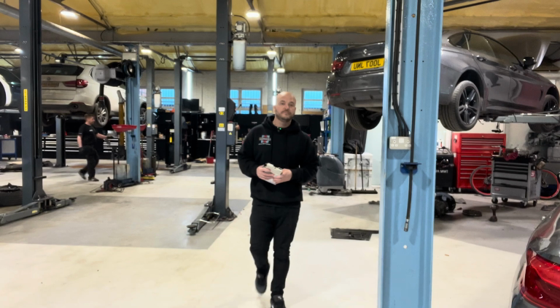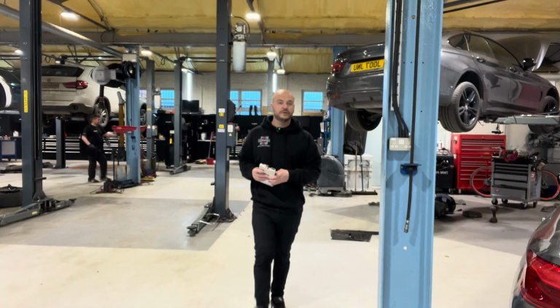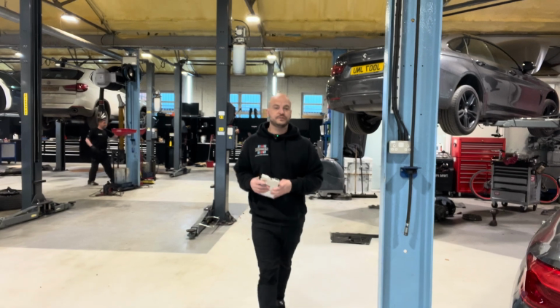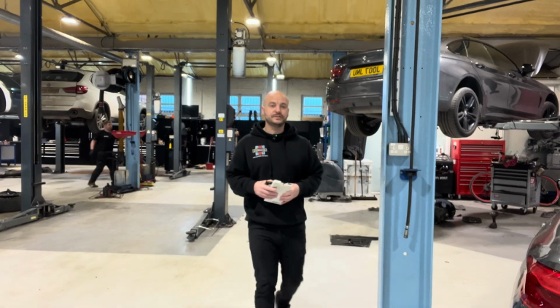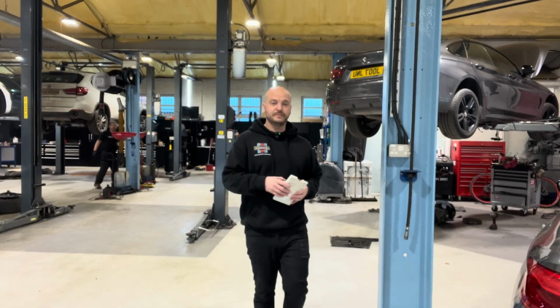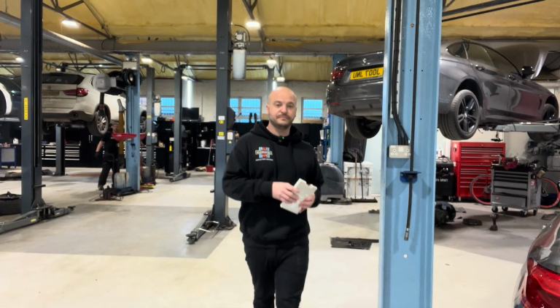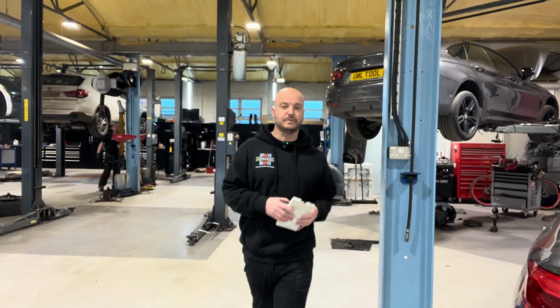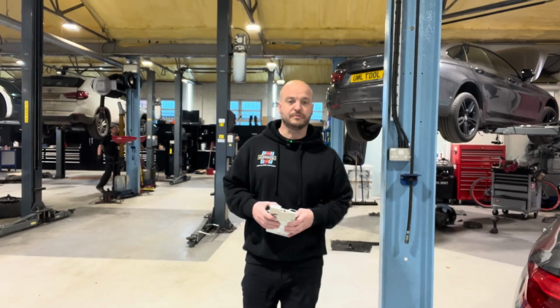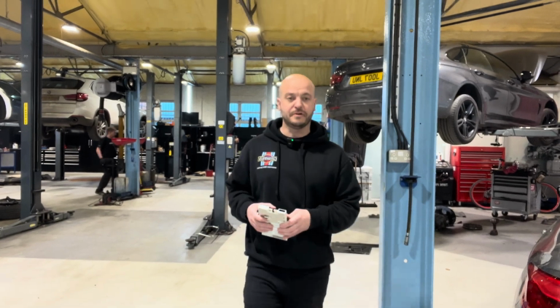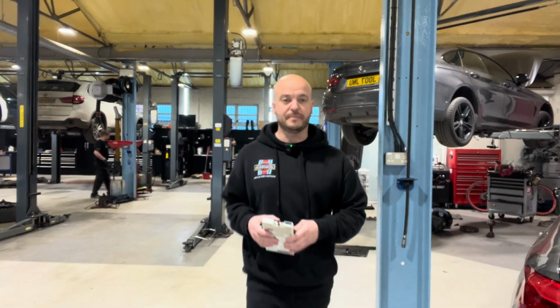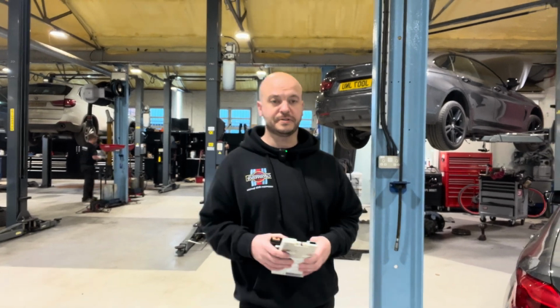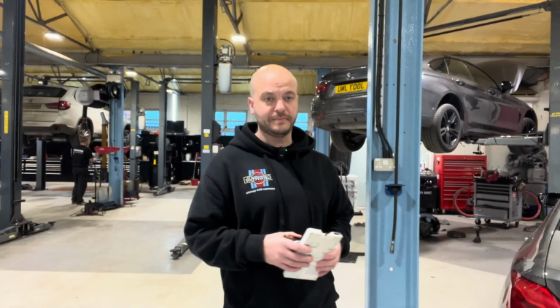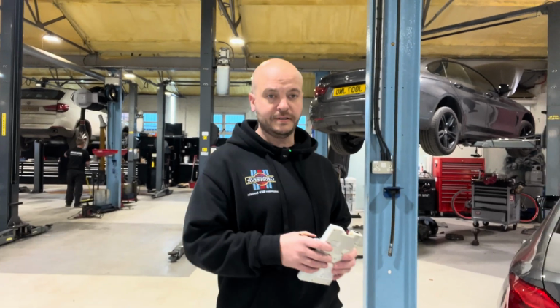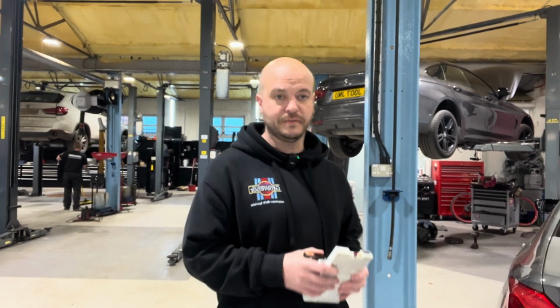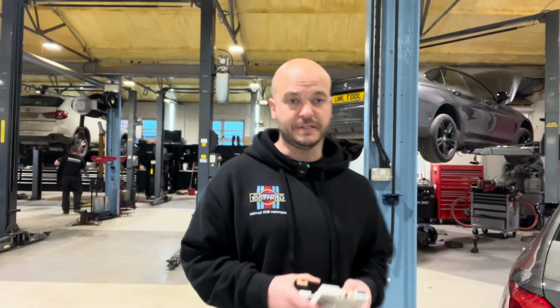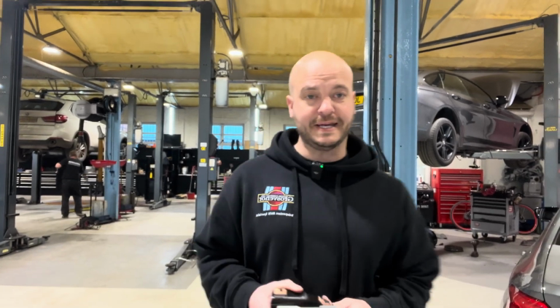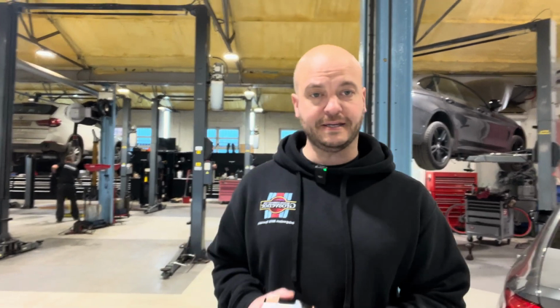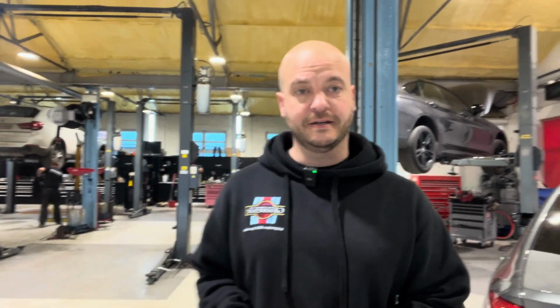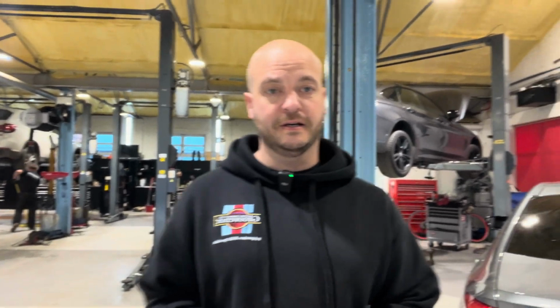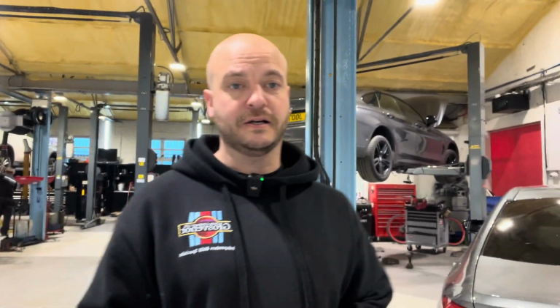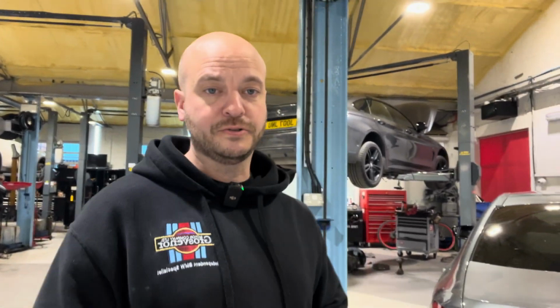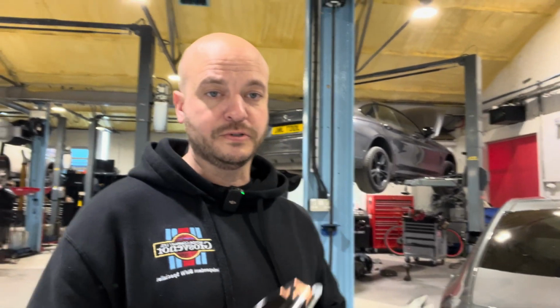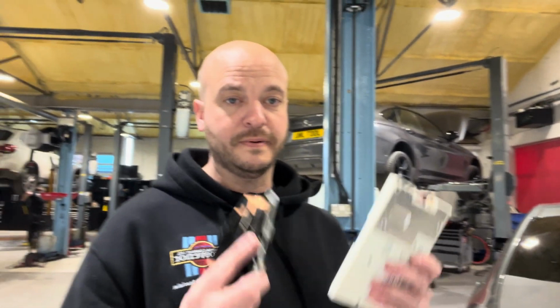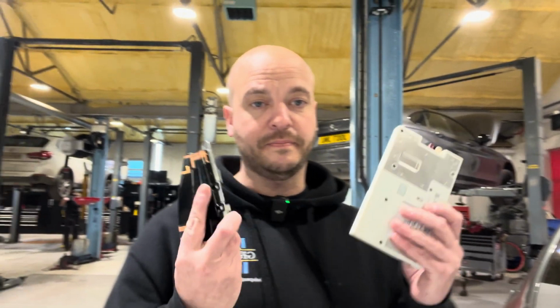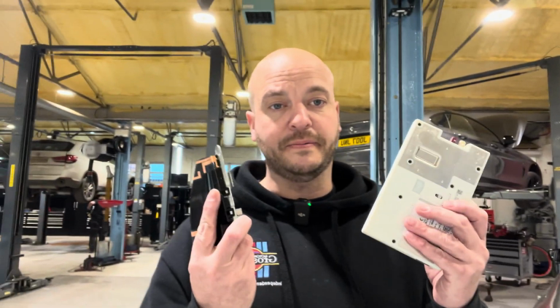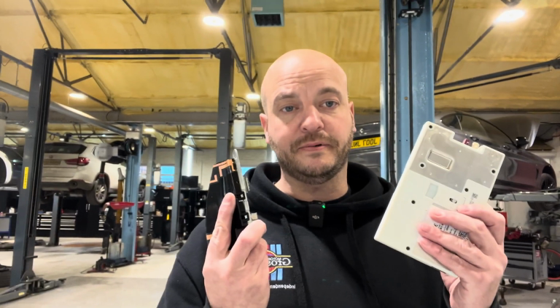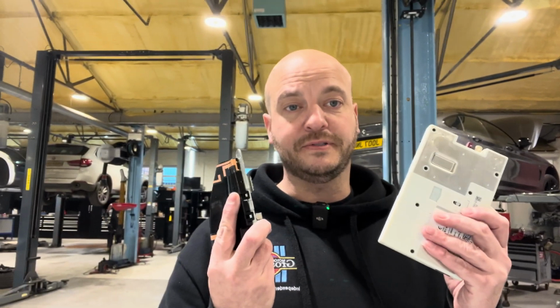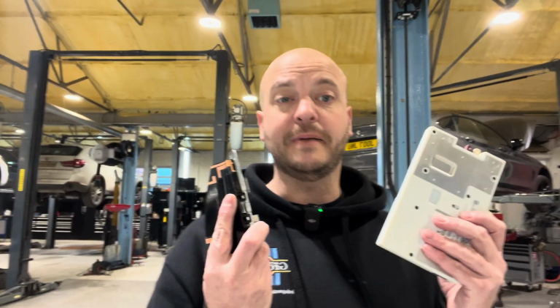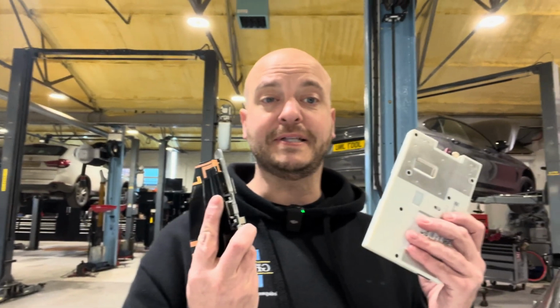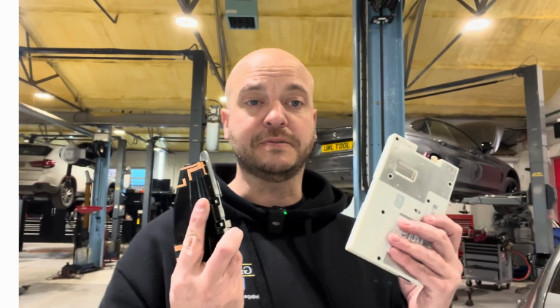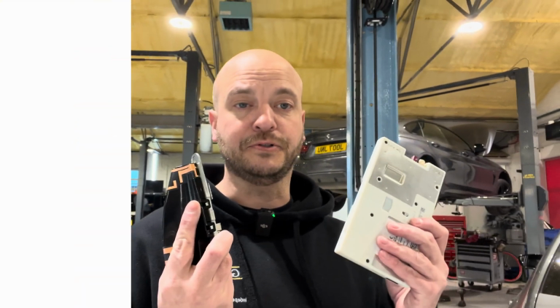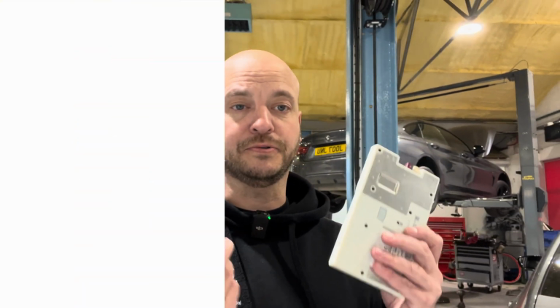My name is Justin, I'm from Grovenor Motor Company and today I'd like to talk to you about BMW Telematics Modules.